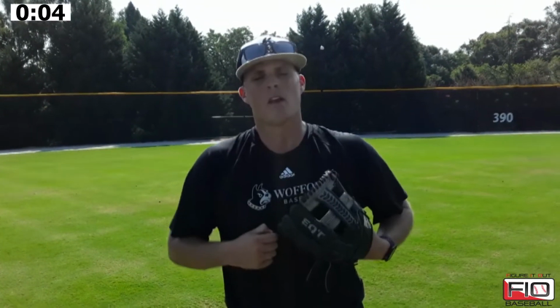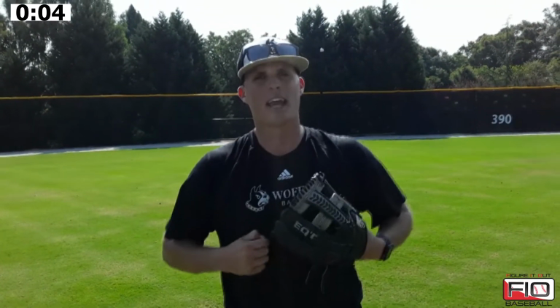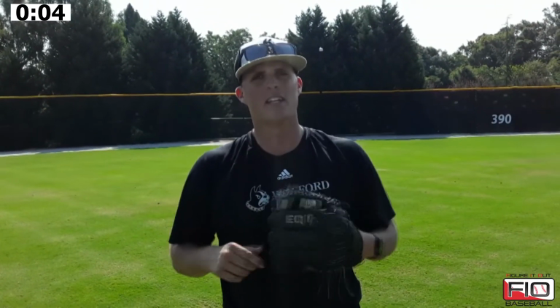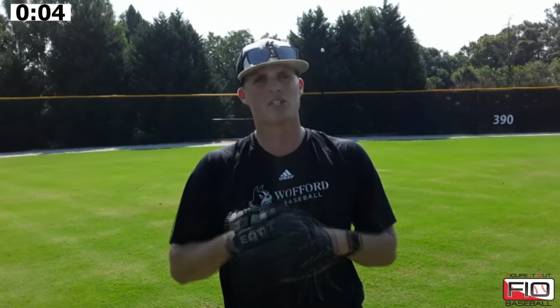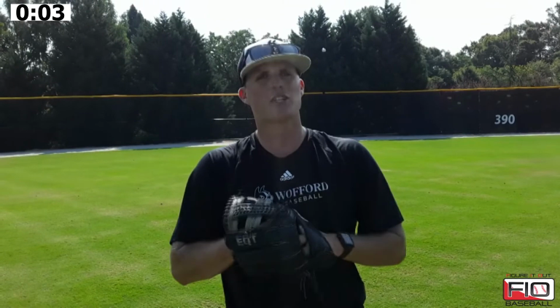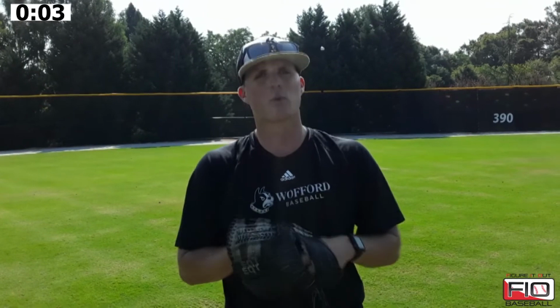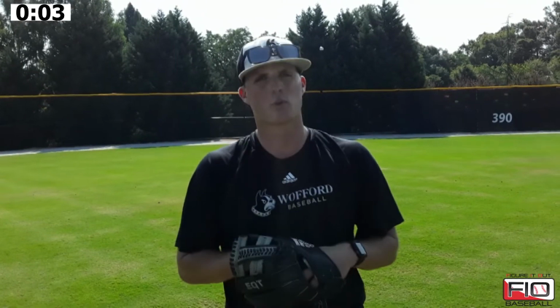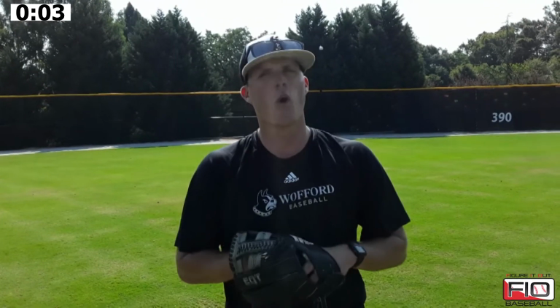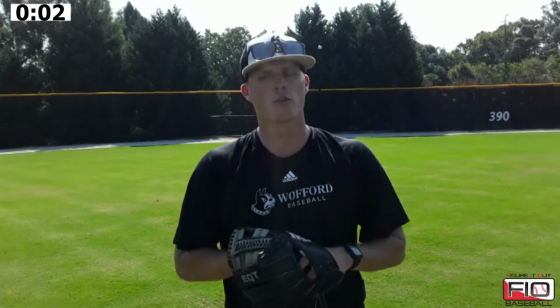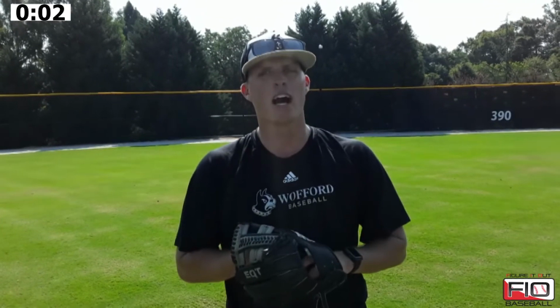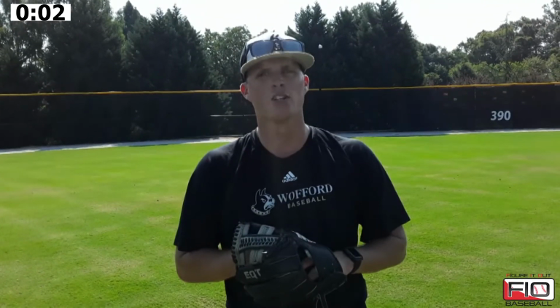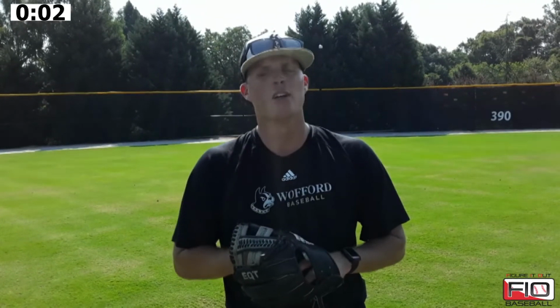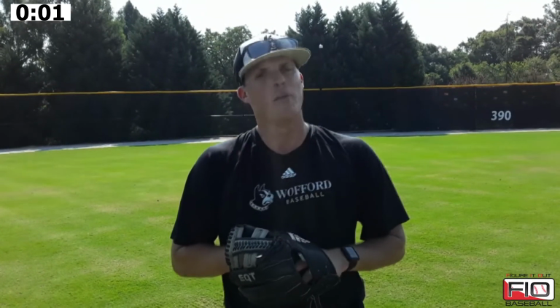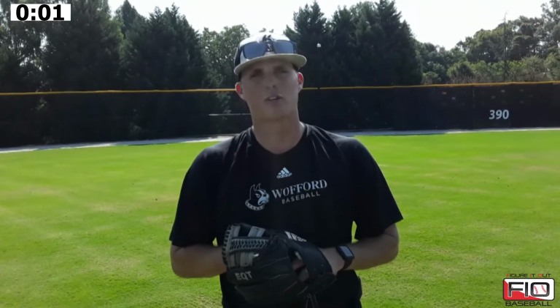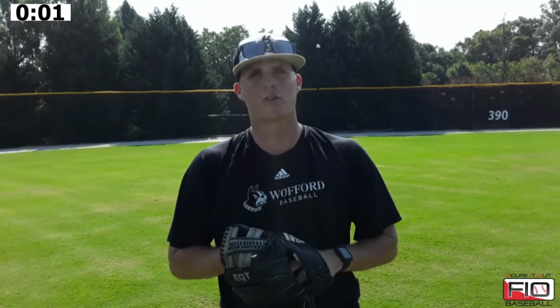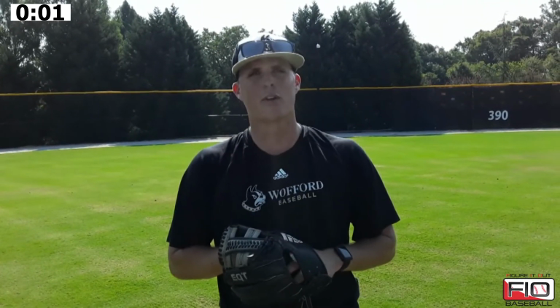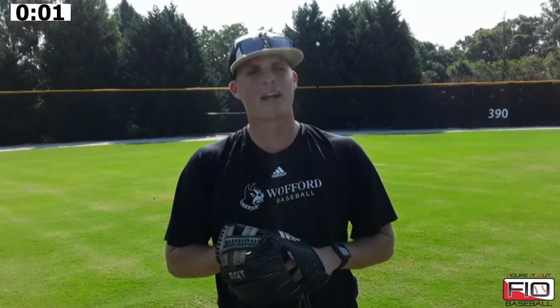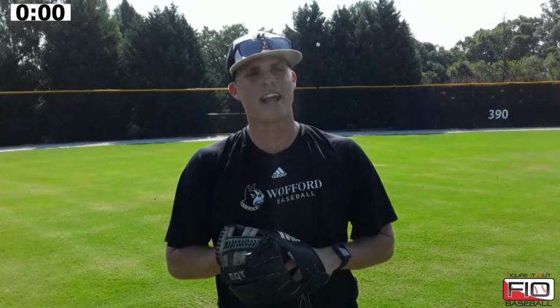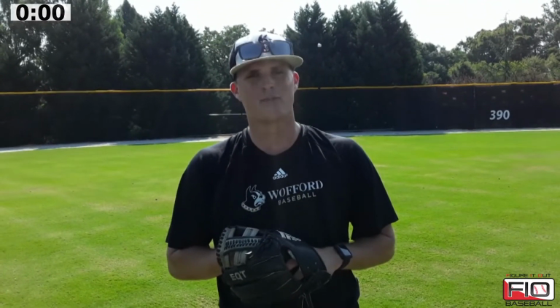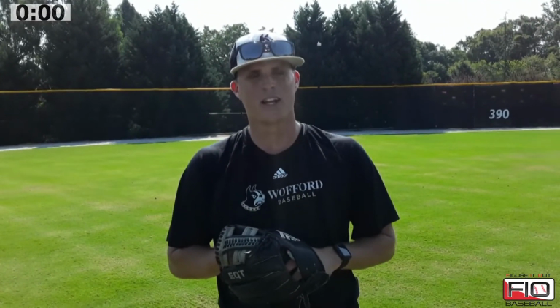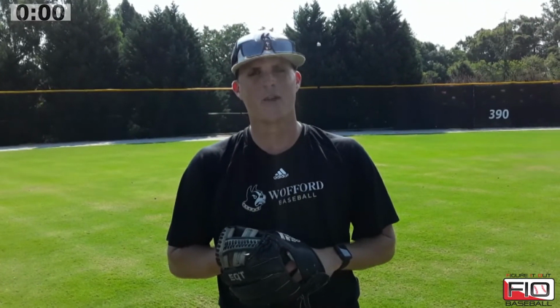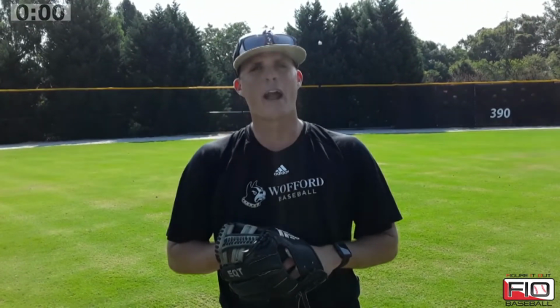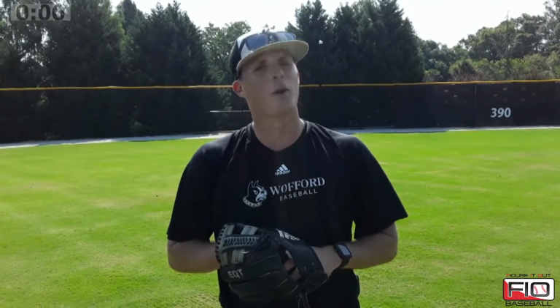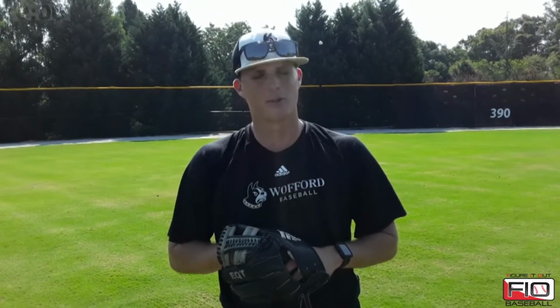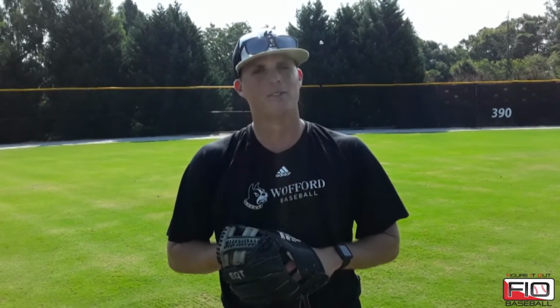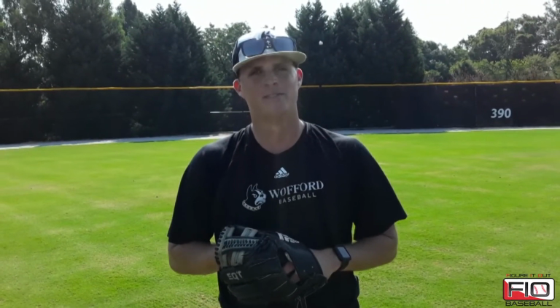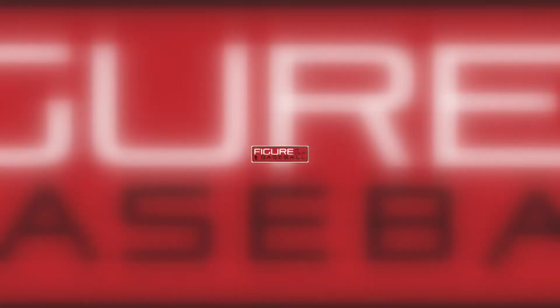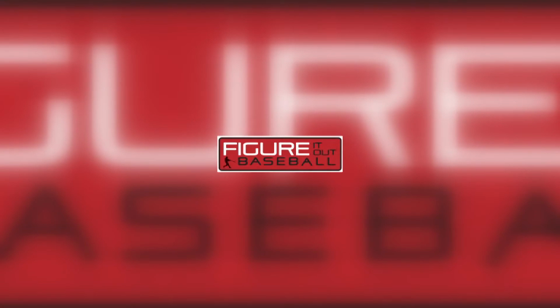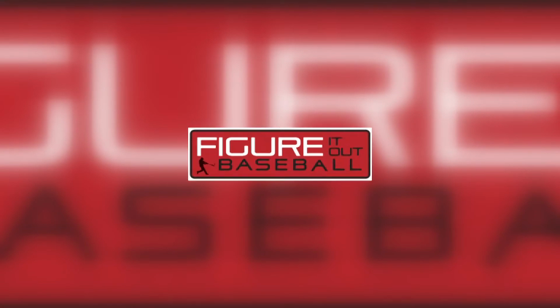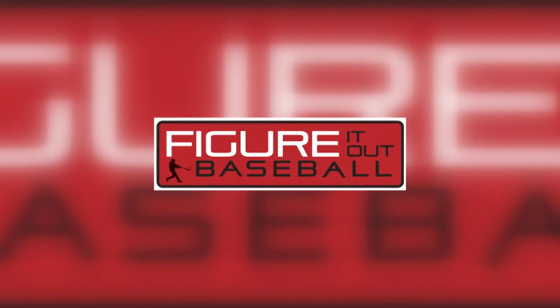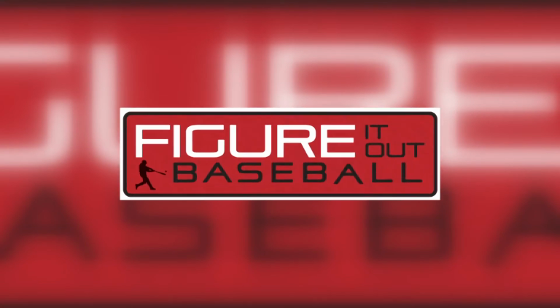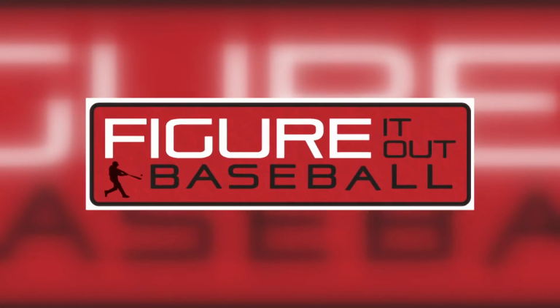Again, this is JJ Edwards with Wofford College. Make sure you tune in to my next video, the Bracket Ball Drill. Figure it out — see you all!